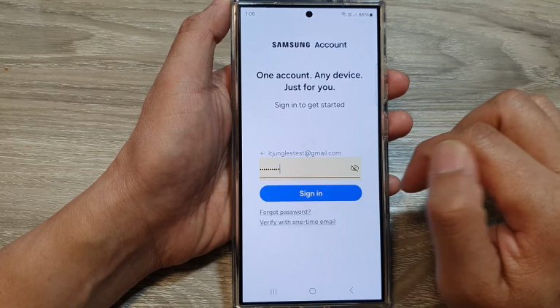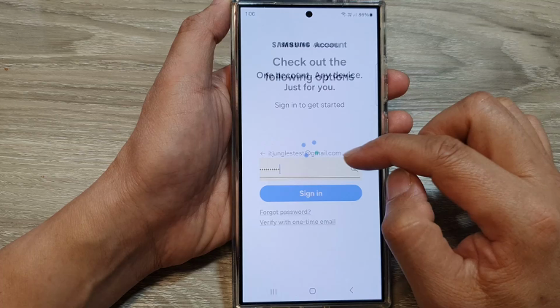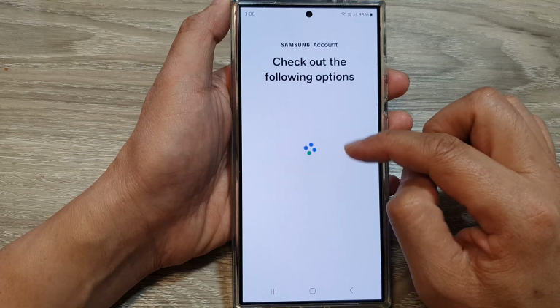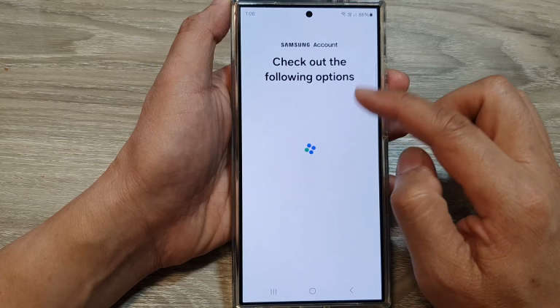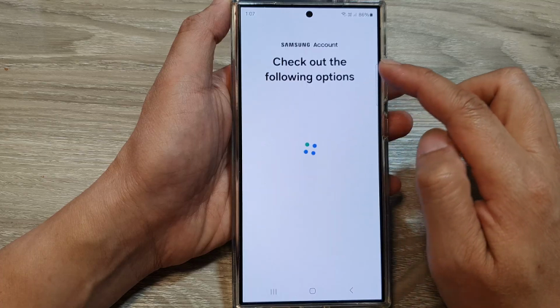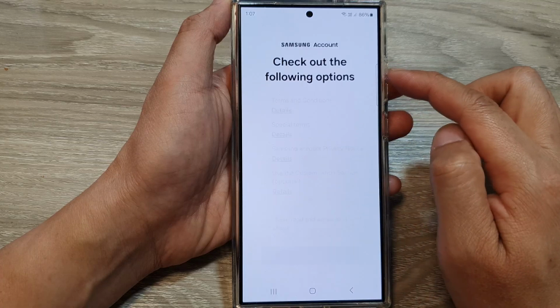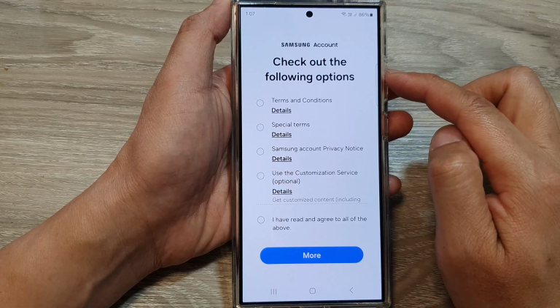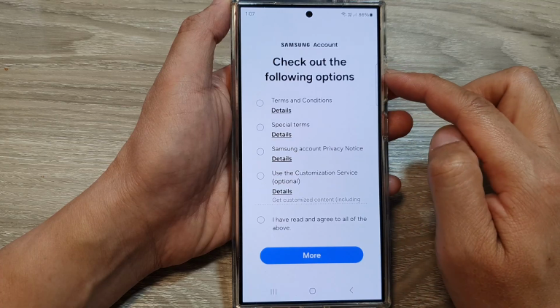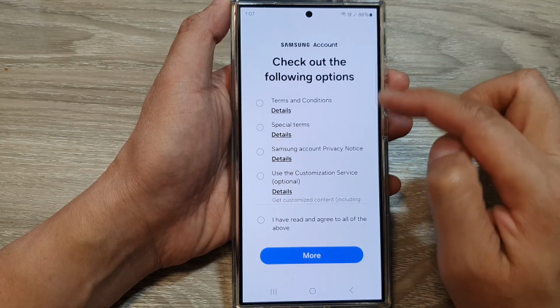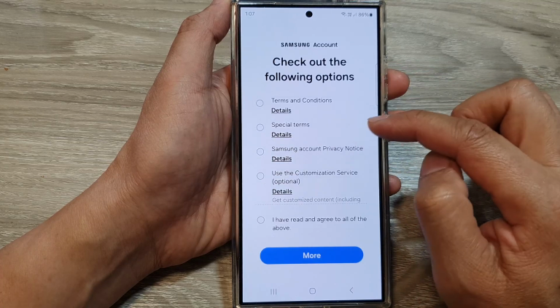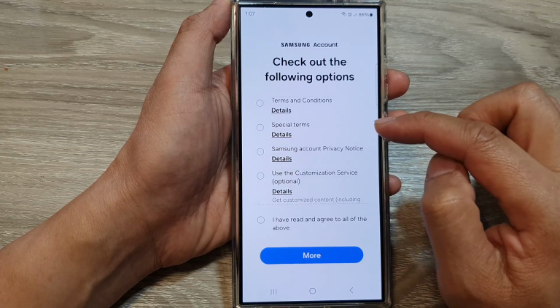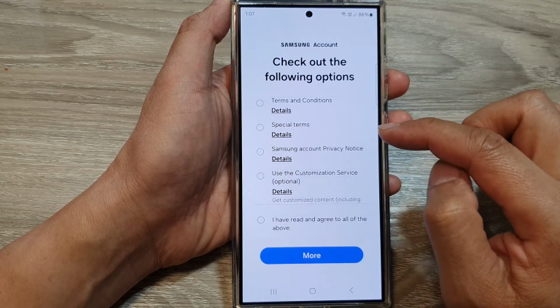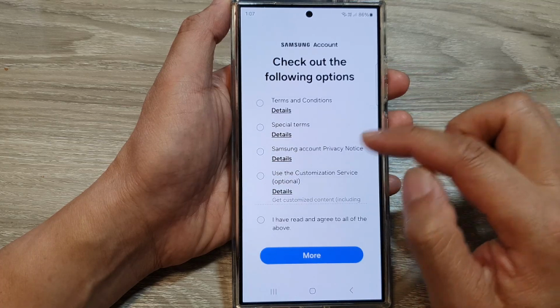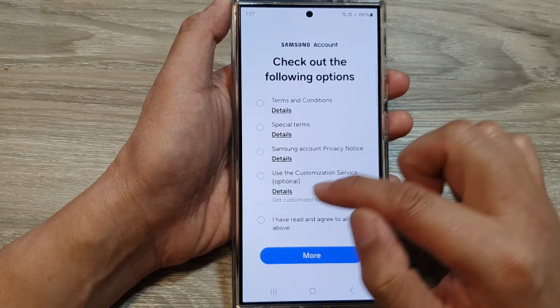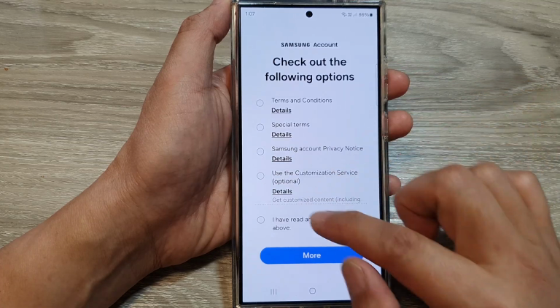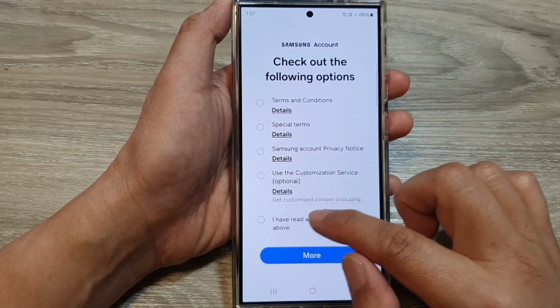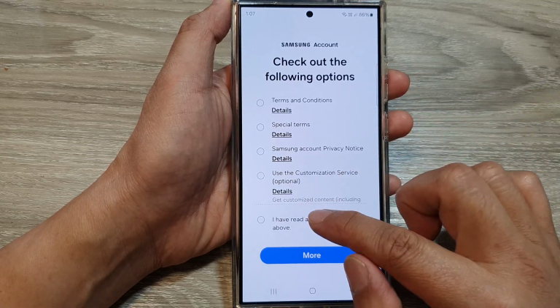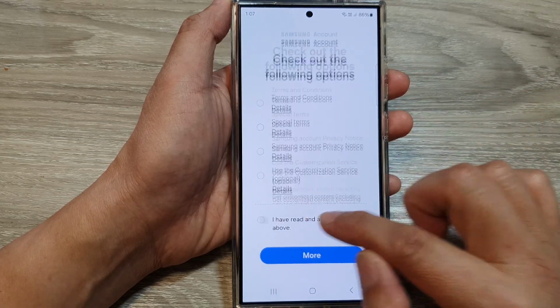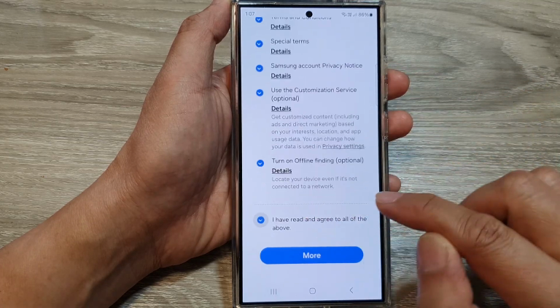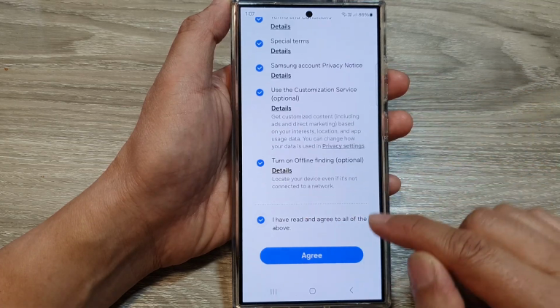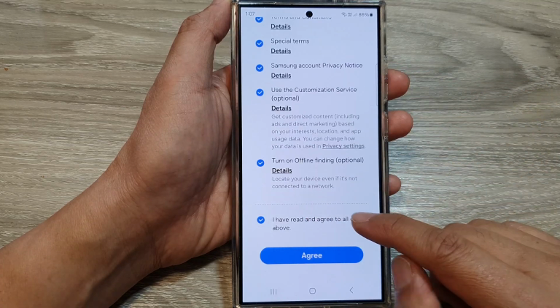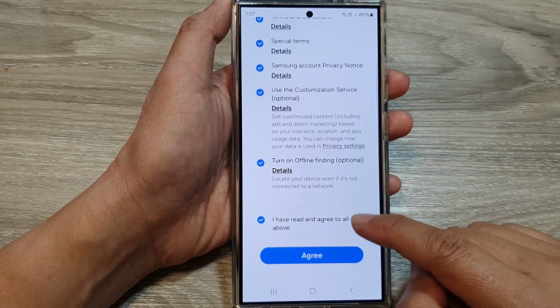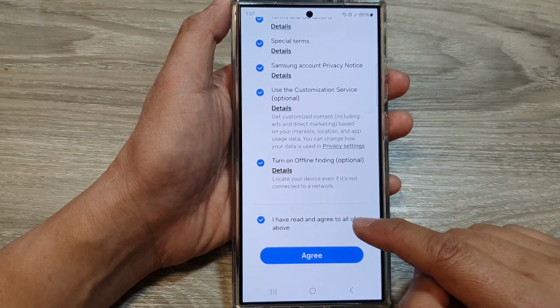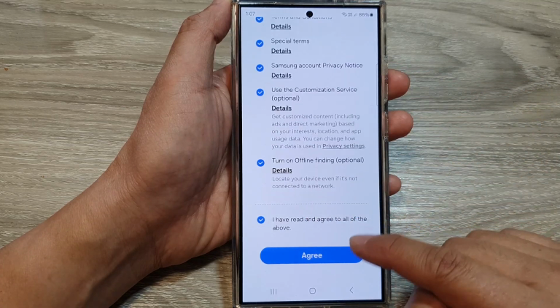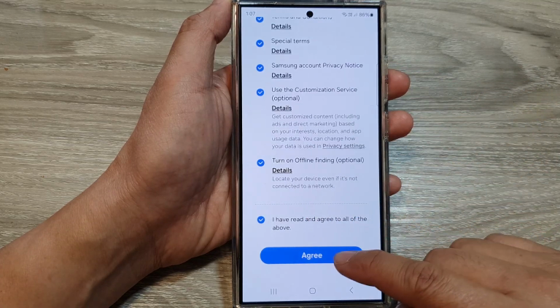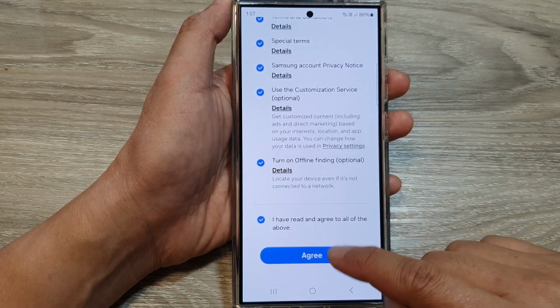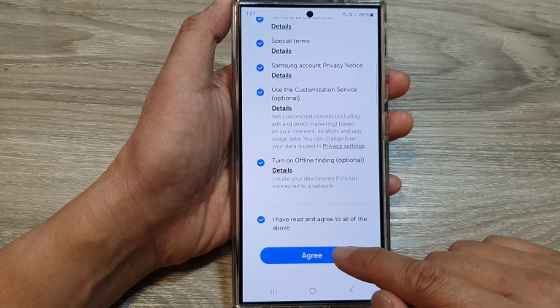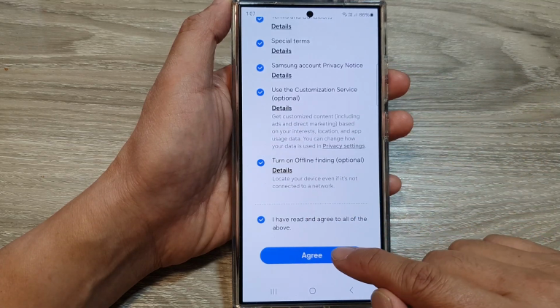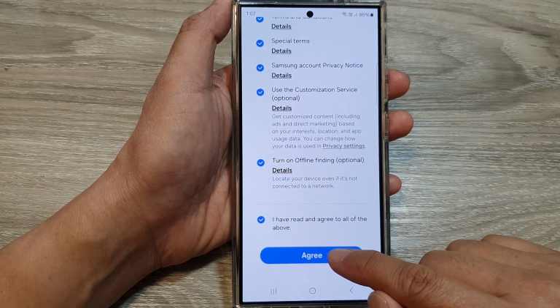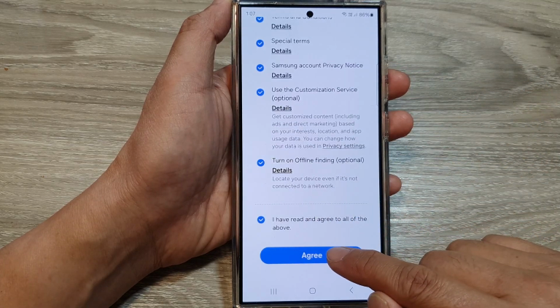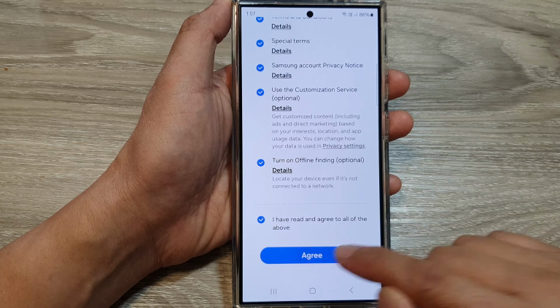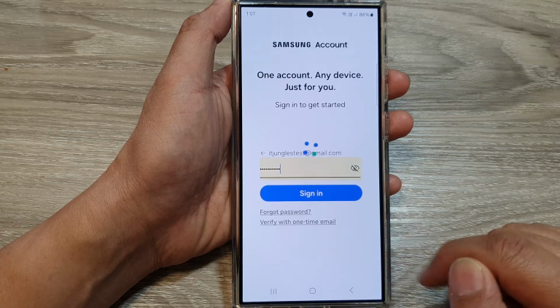So put in your account username and password, then choose I agreed and then tap on agree button.